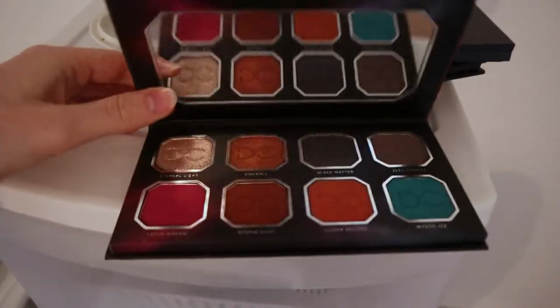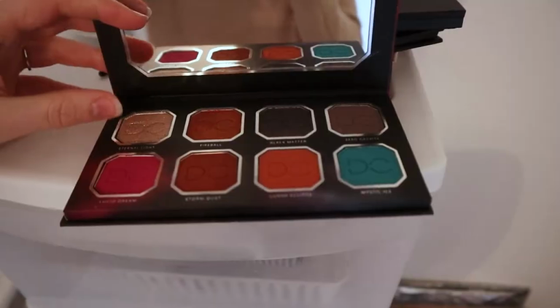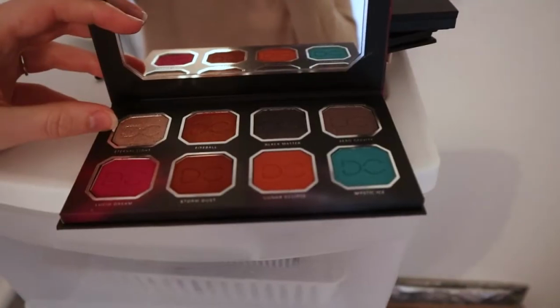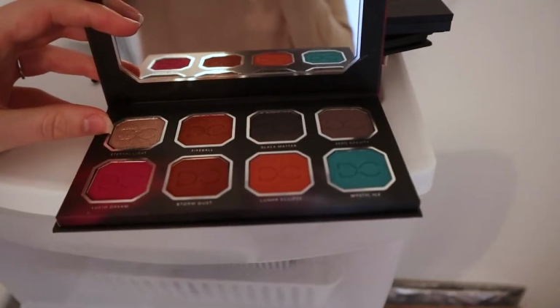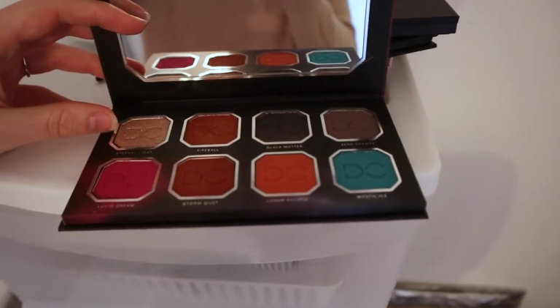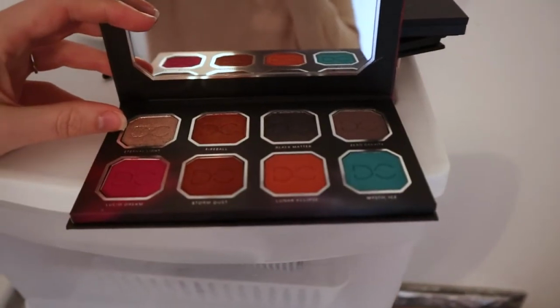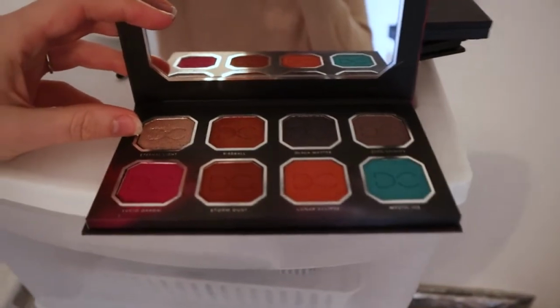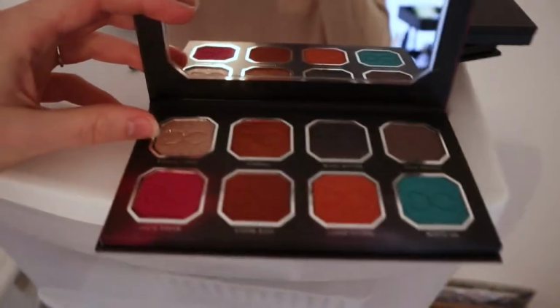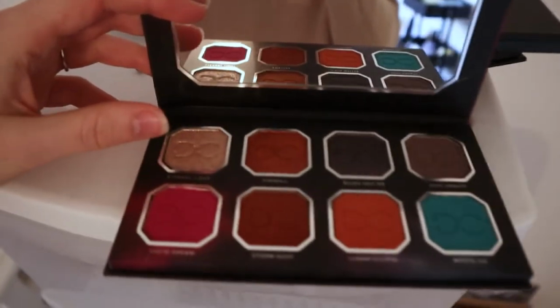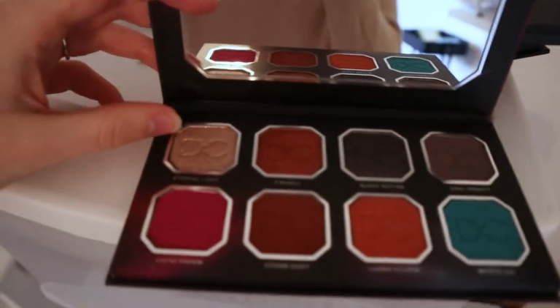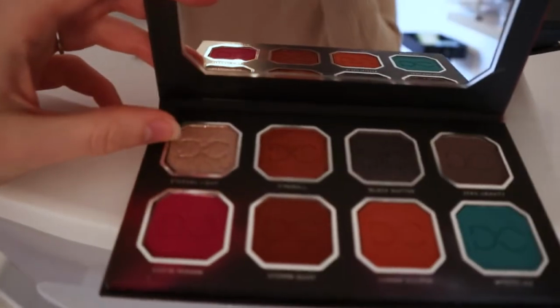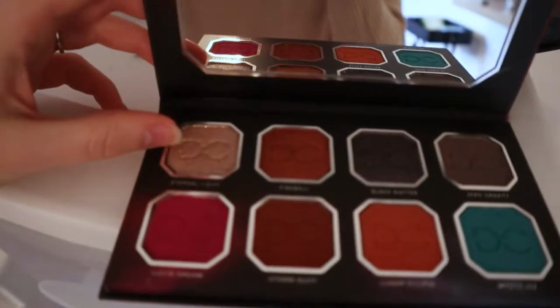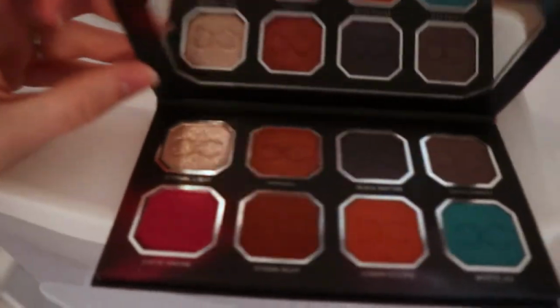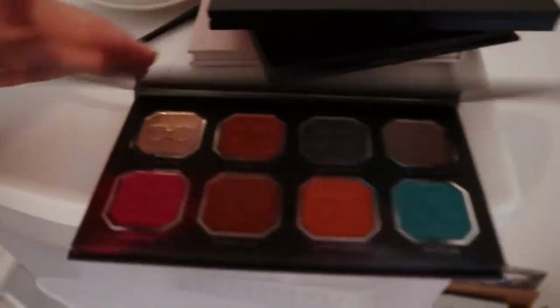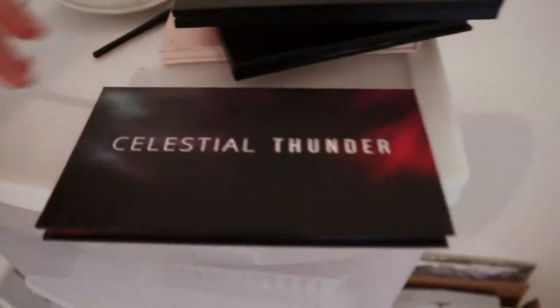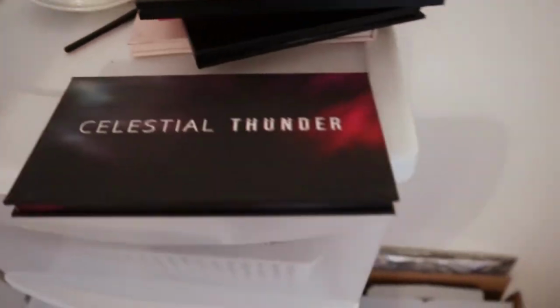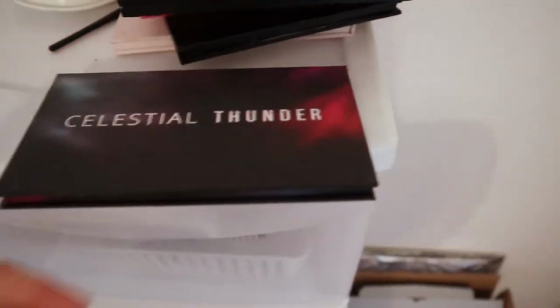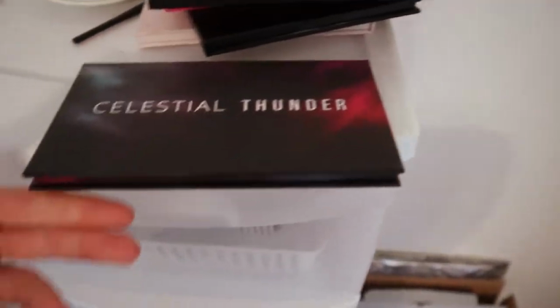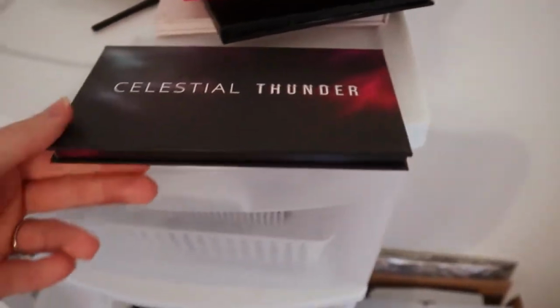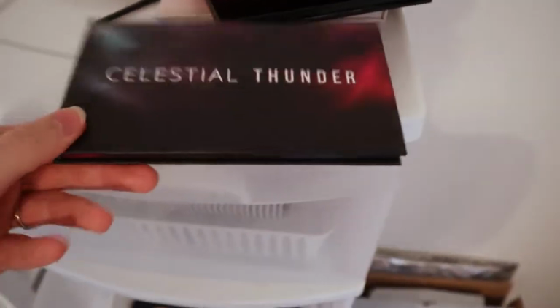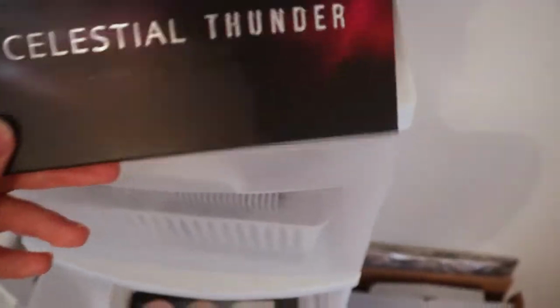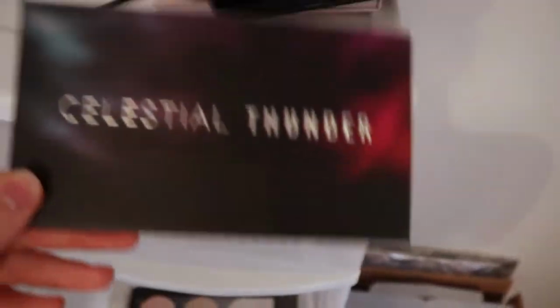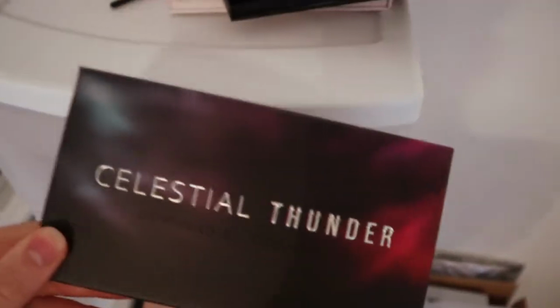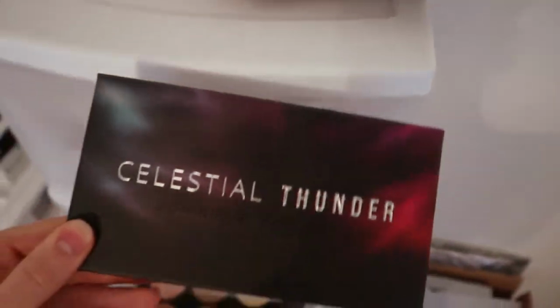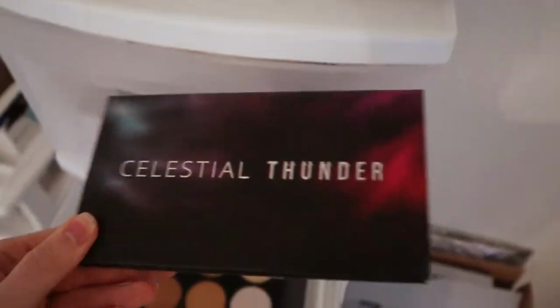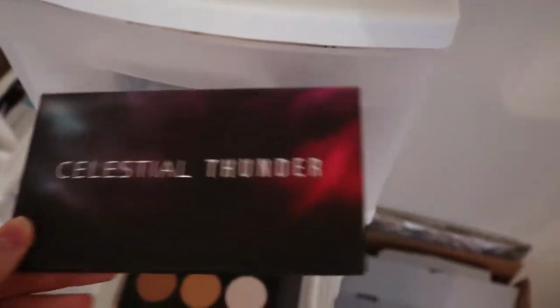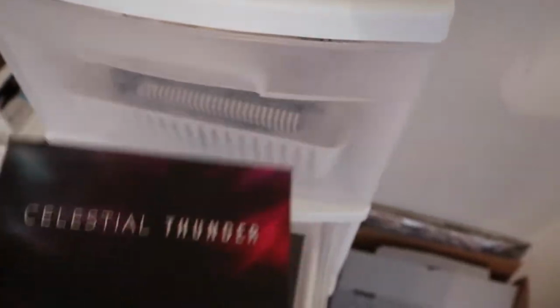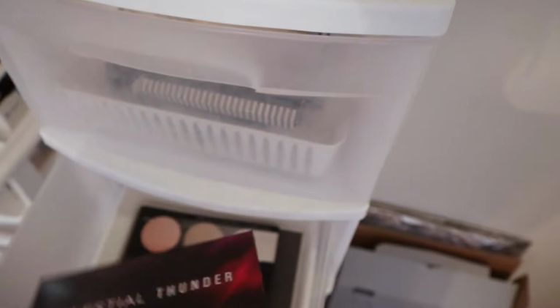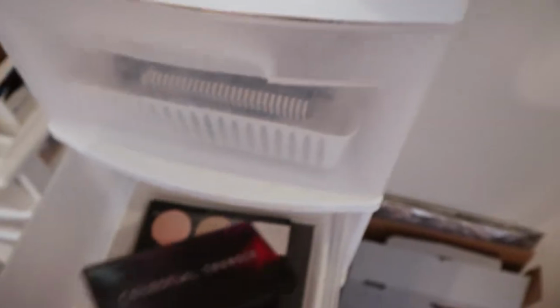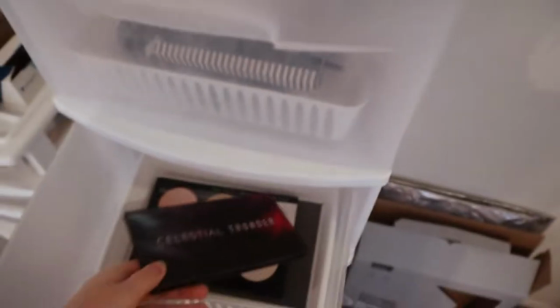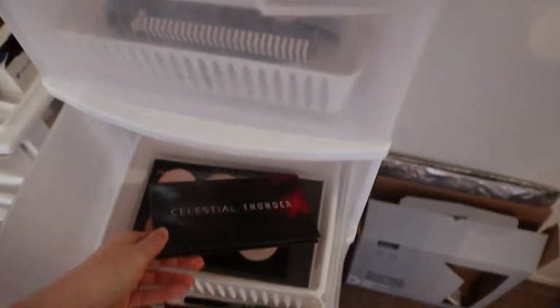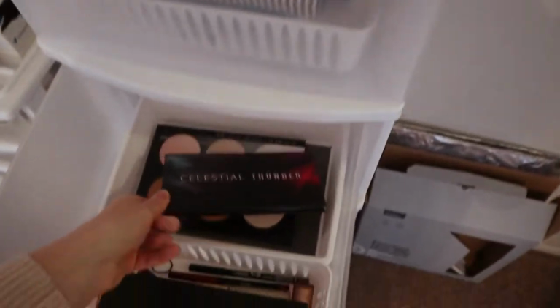That palette I mainly use for this shadow right here because it has a really pretty glitter topper.